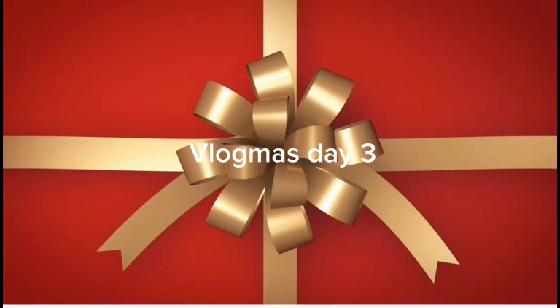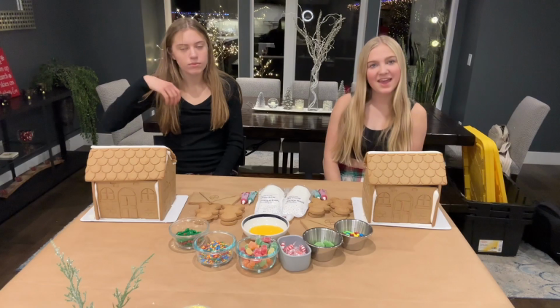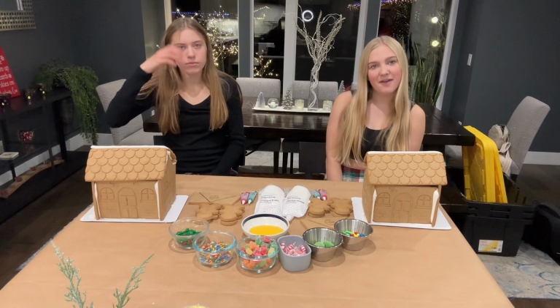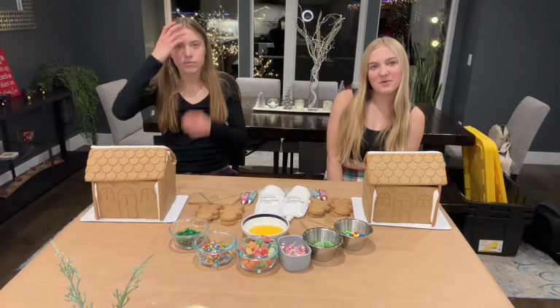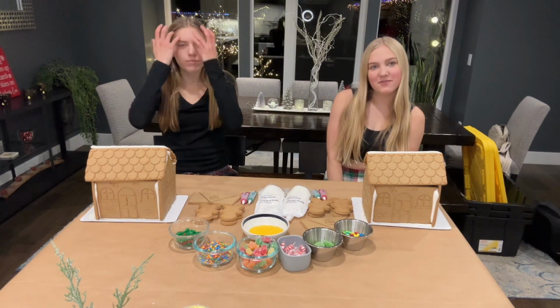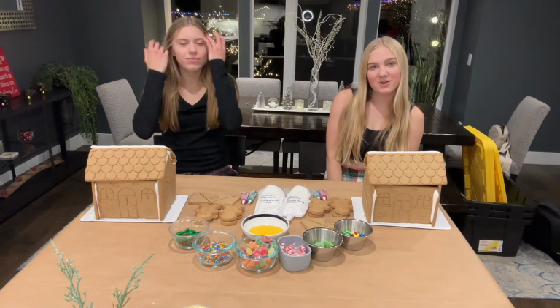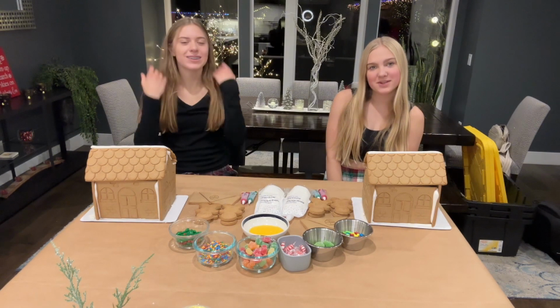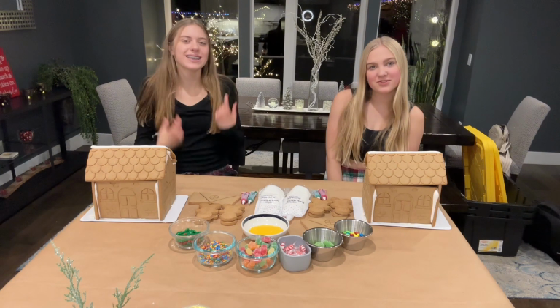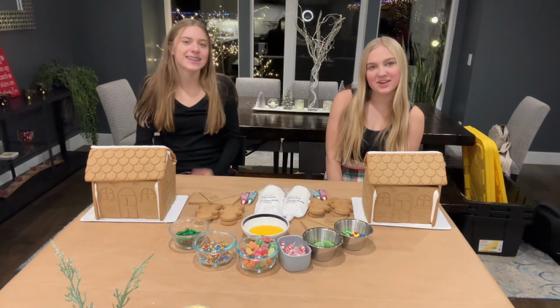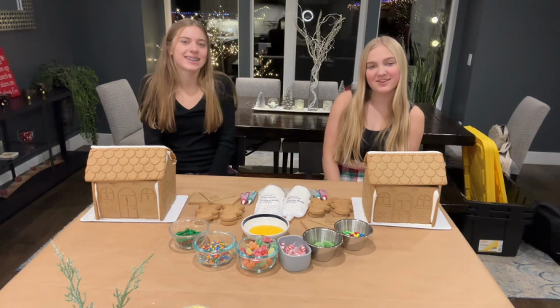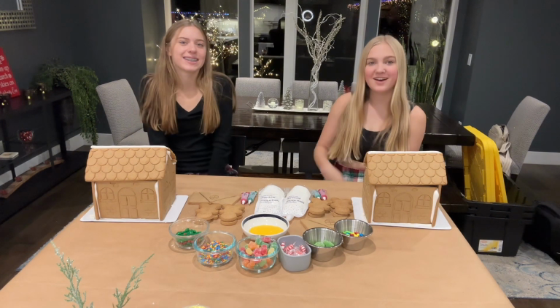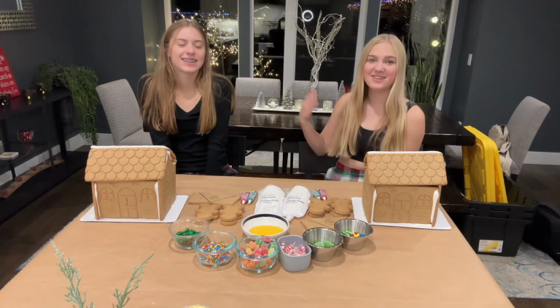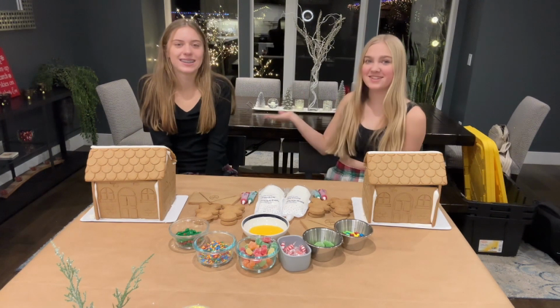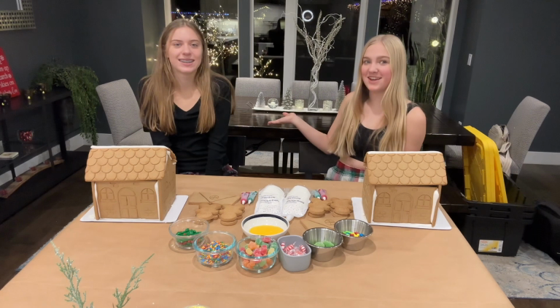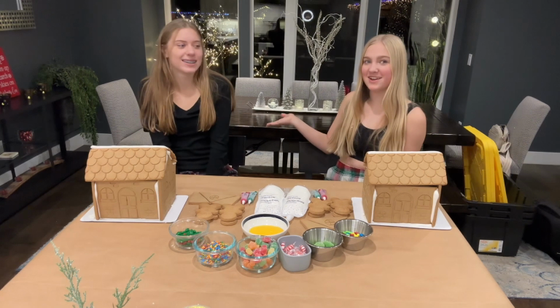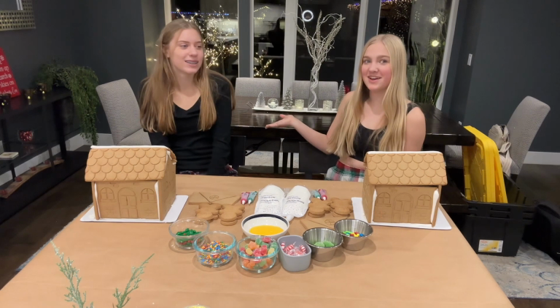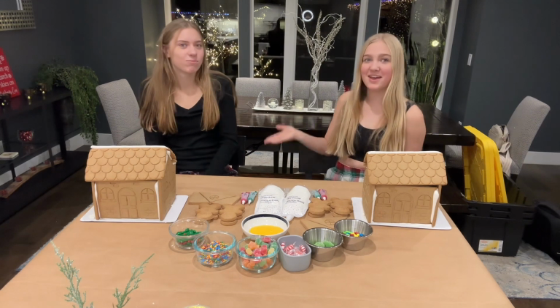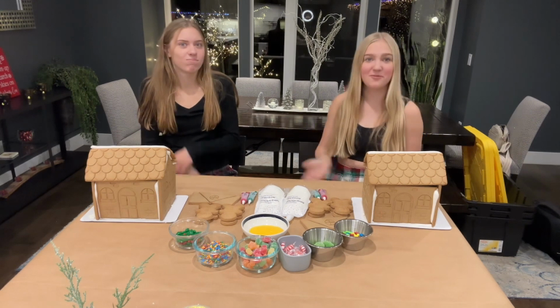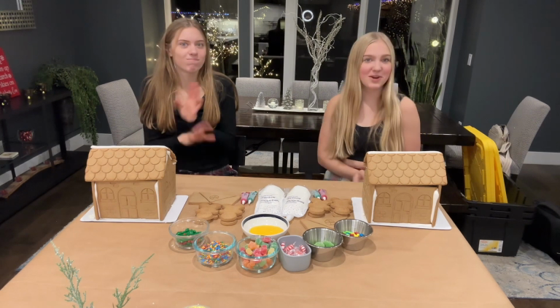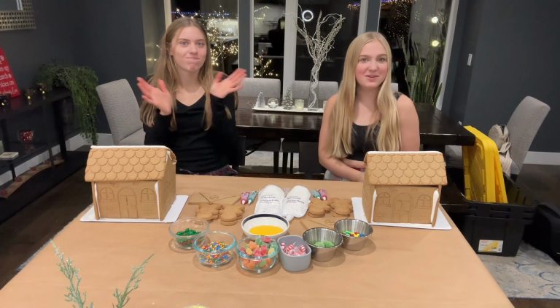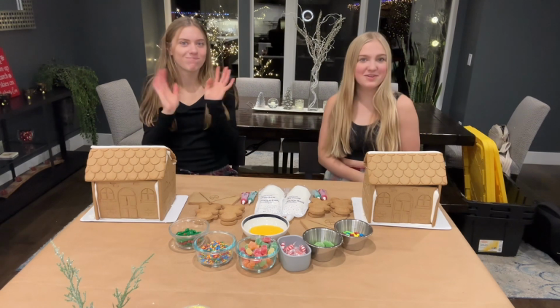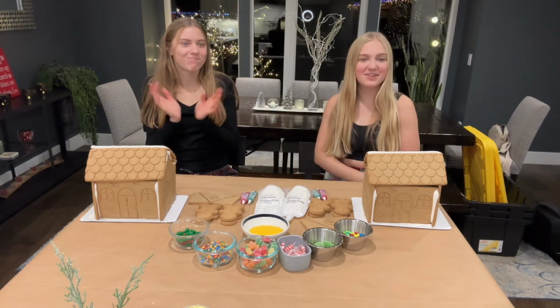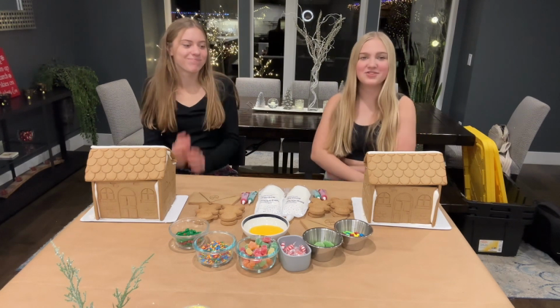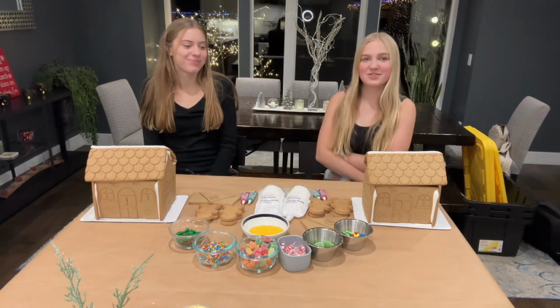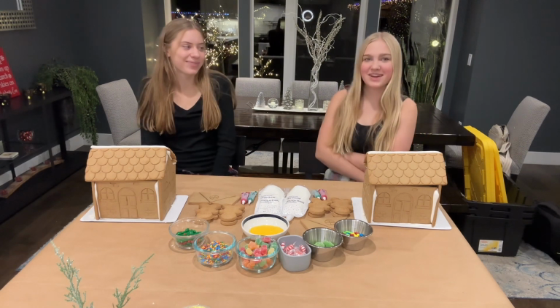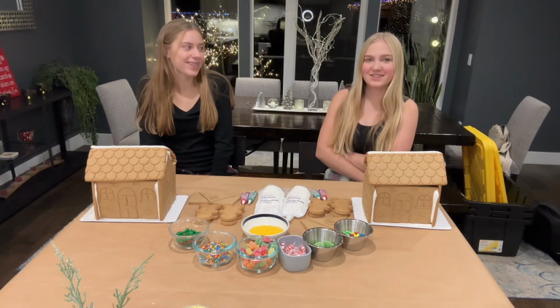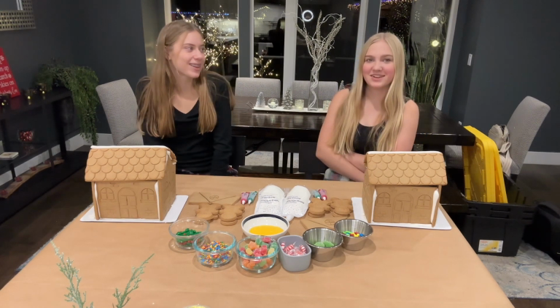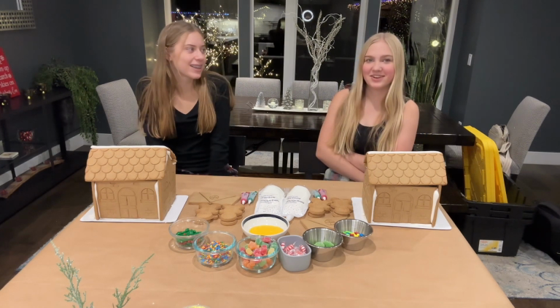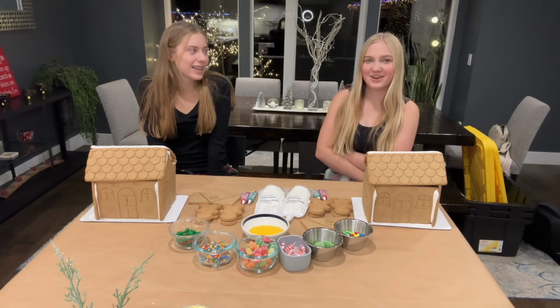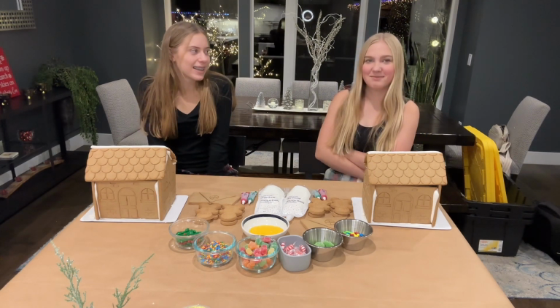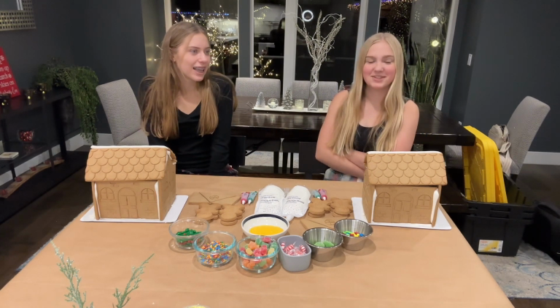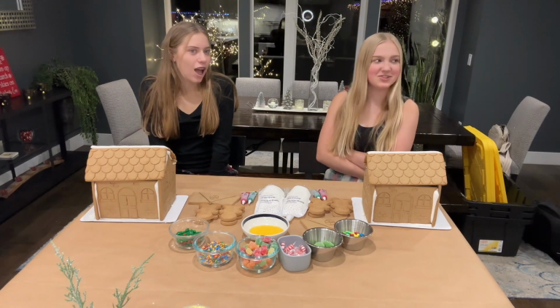Hey everyone, welcome back to the channel. This is Annika and we're going to be doing a gingerbread house decorating competition.